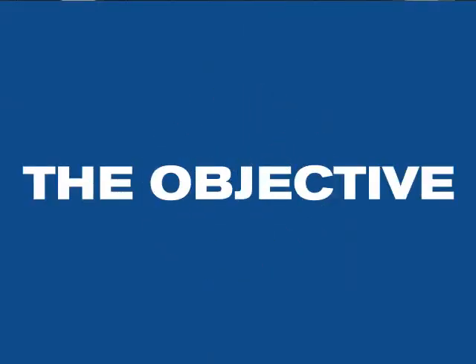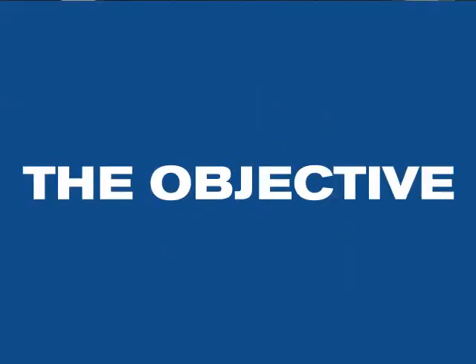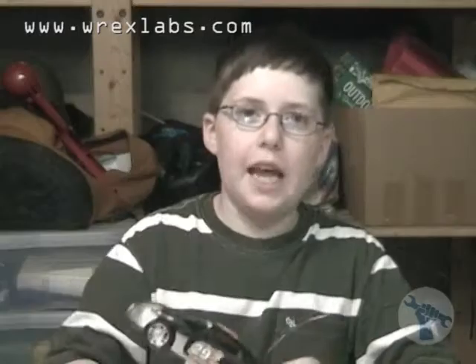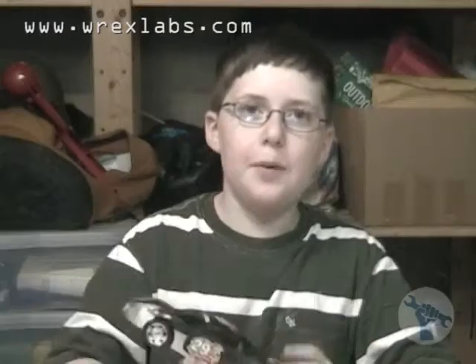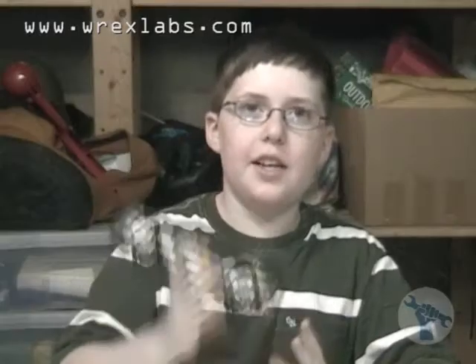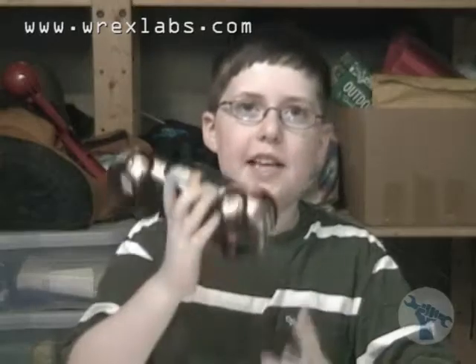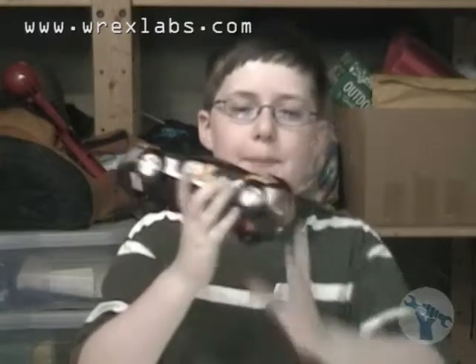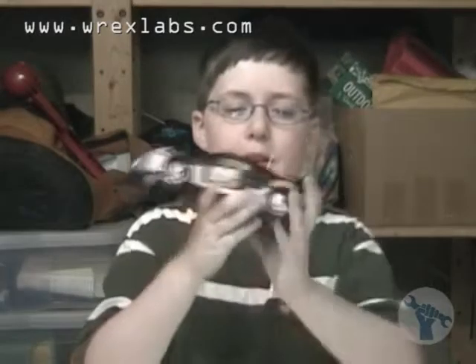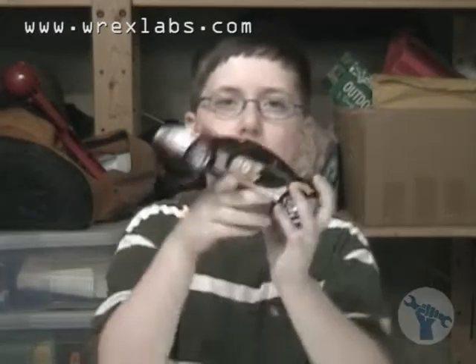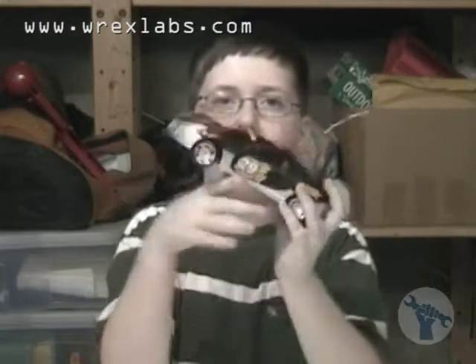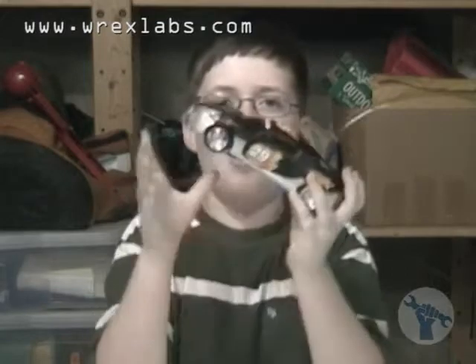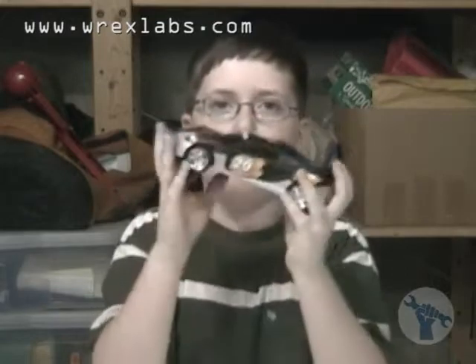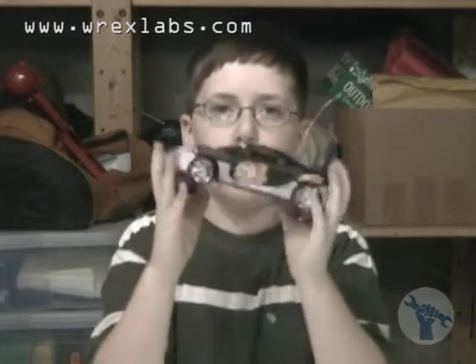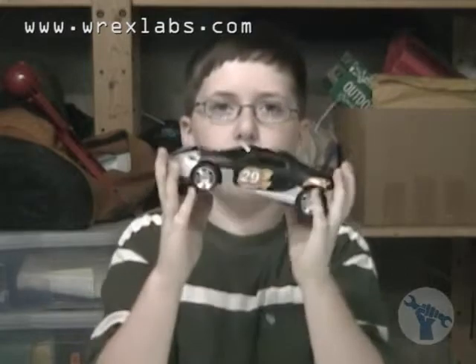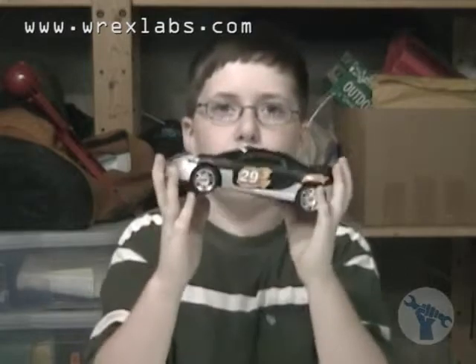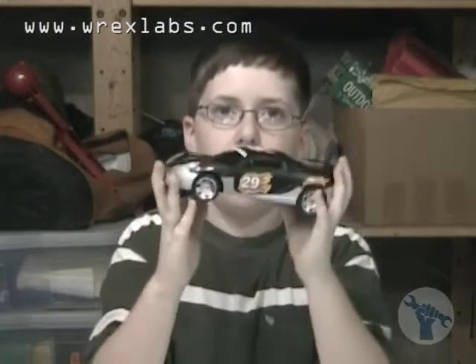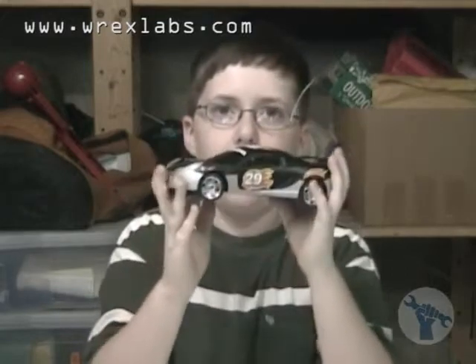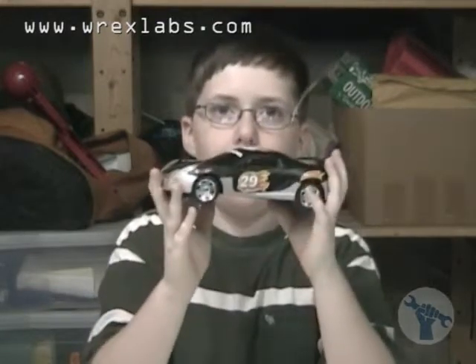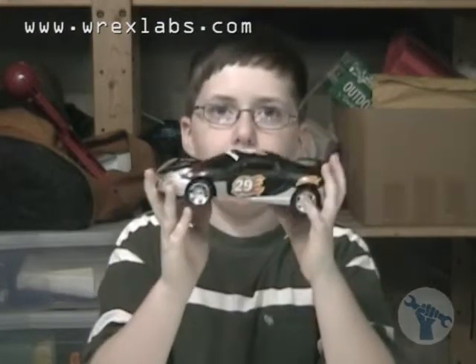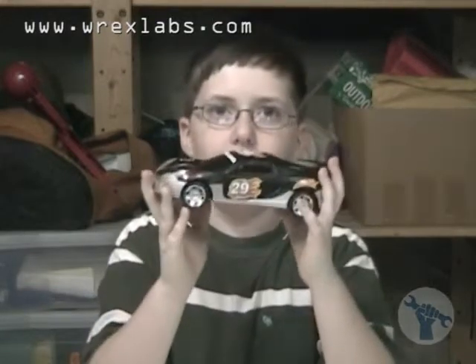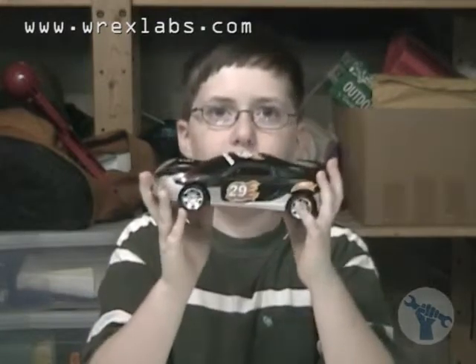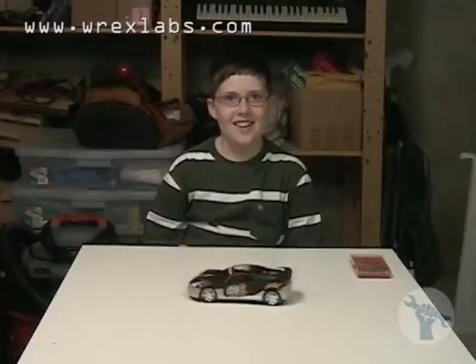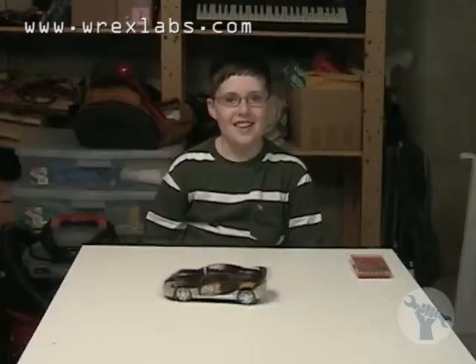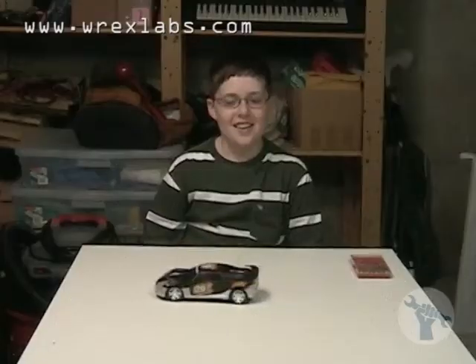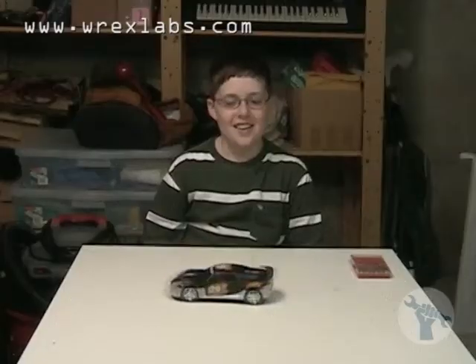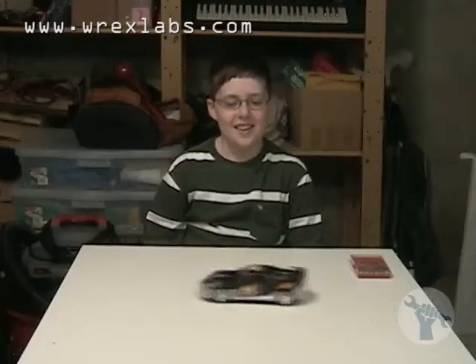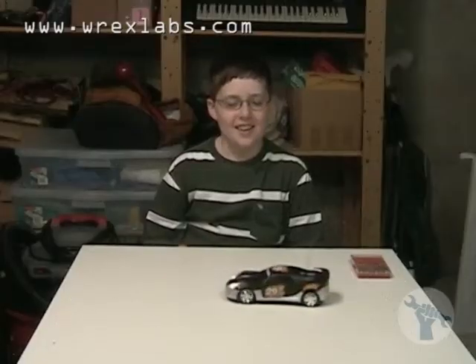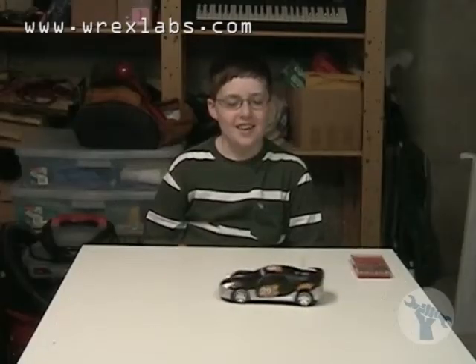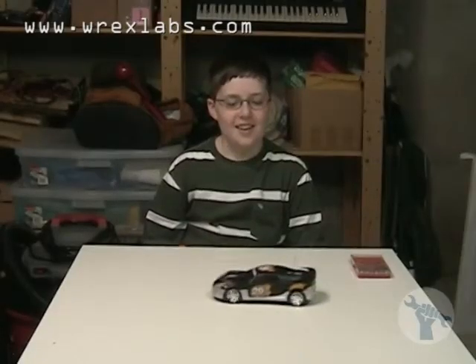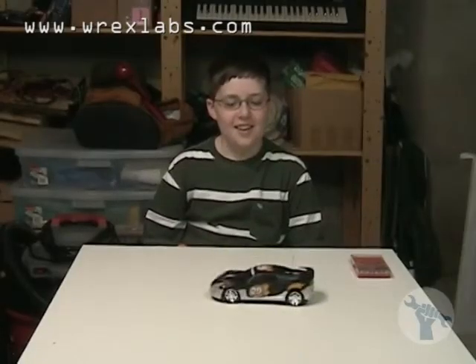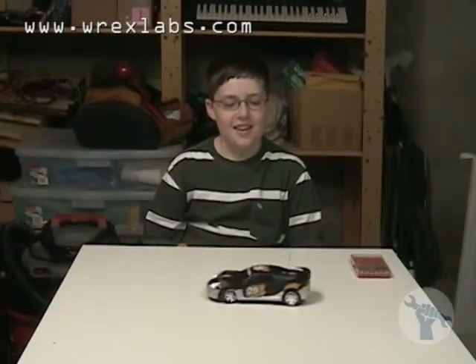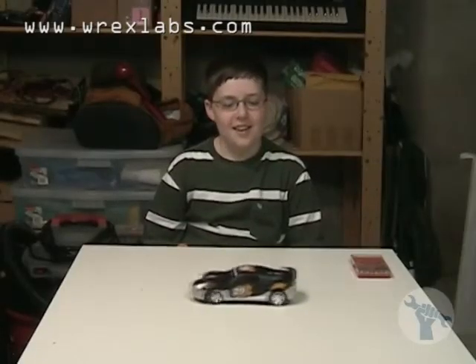Today we're going to take apart a remote control car so you can see what's inside.